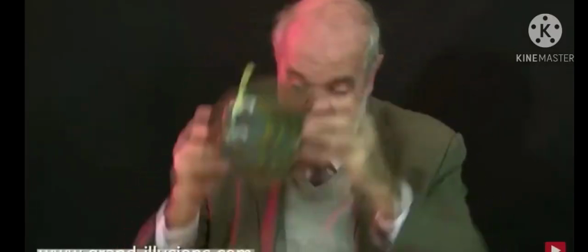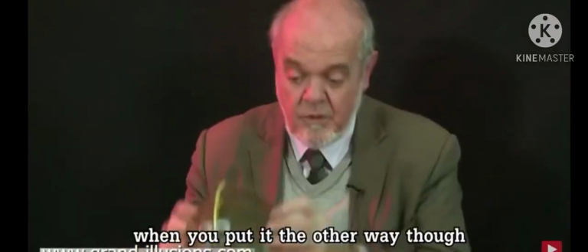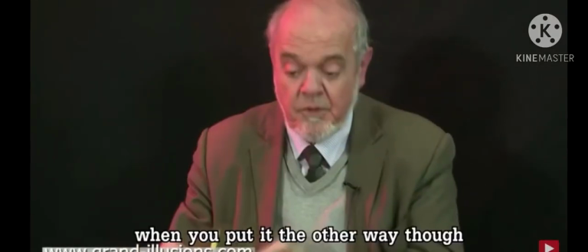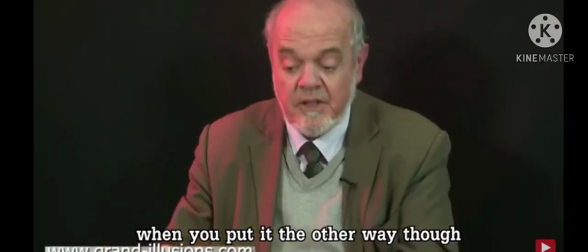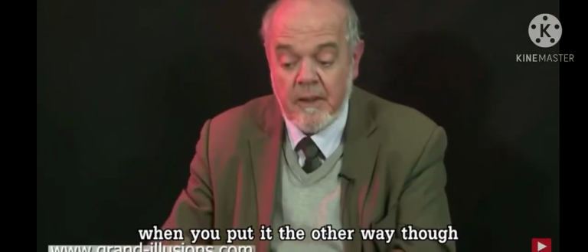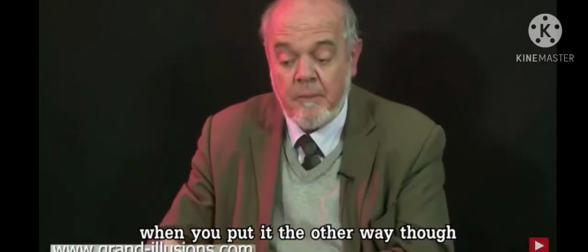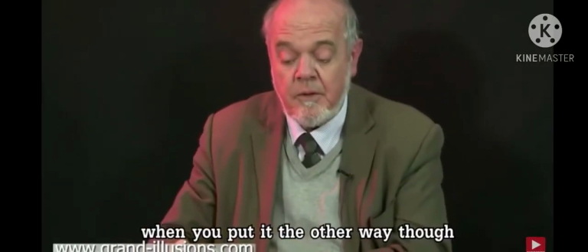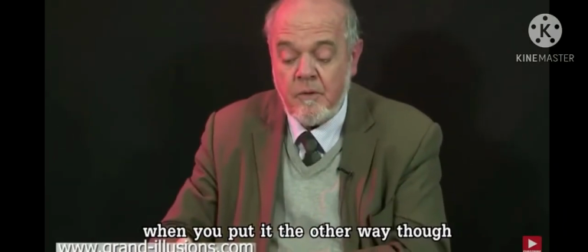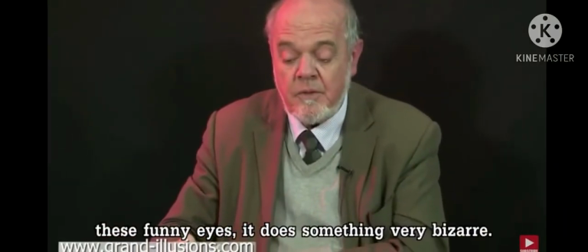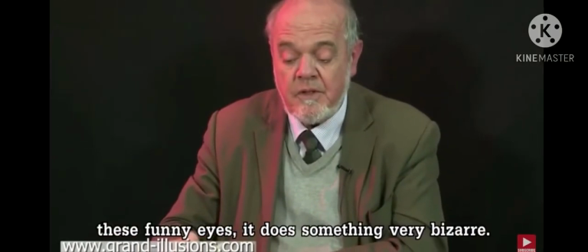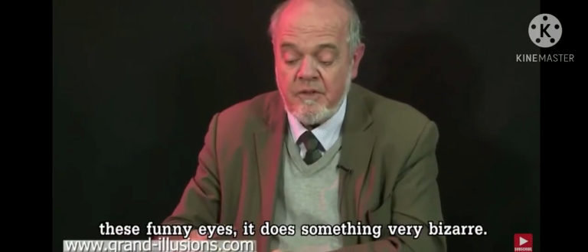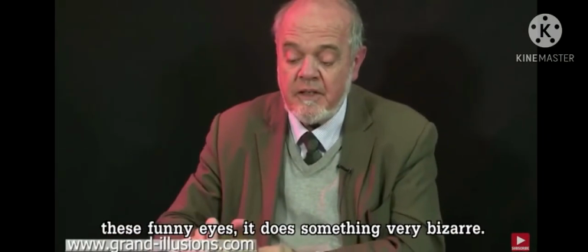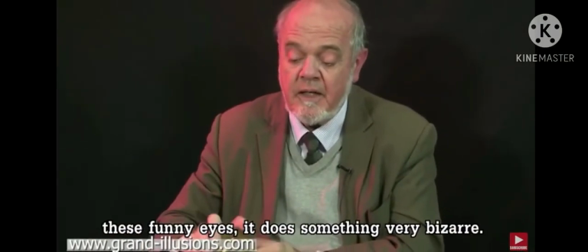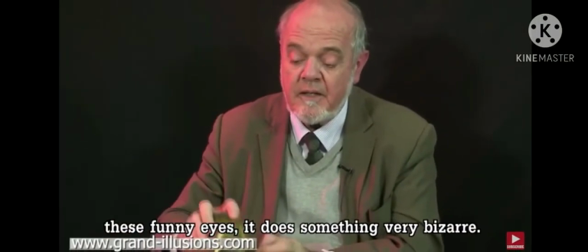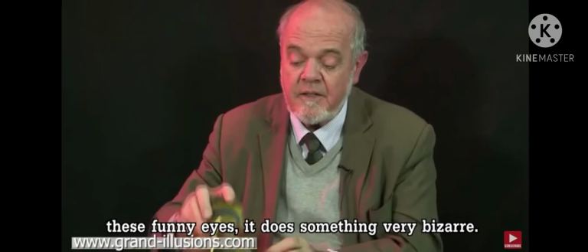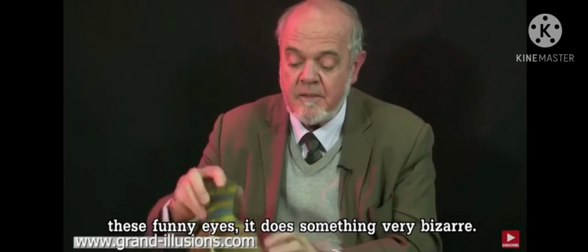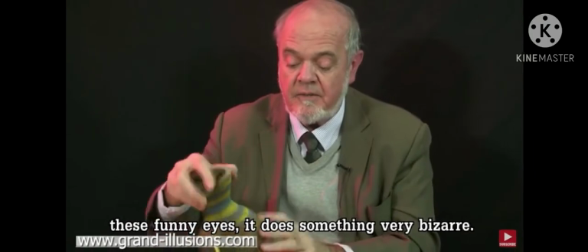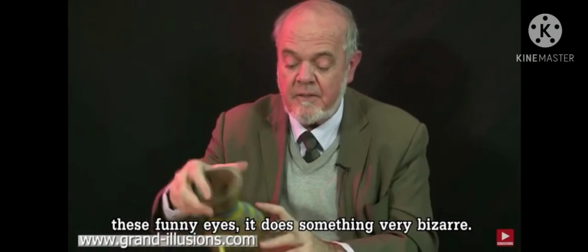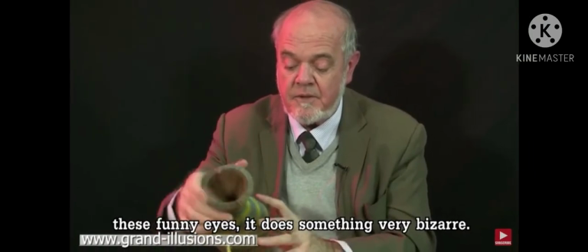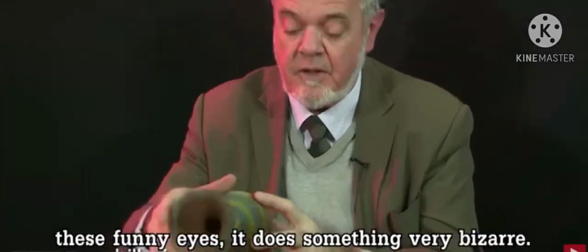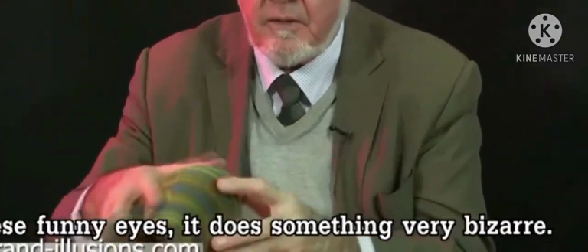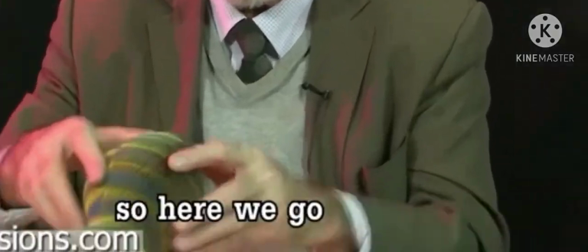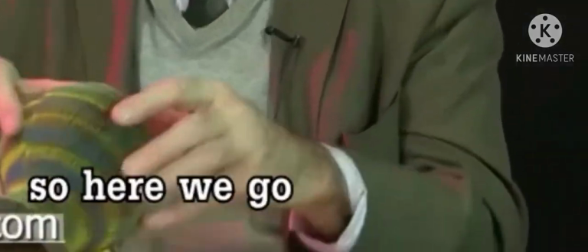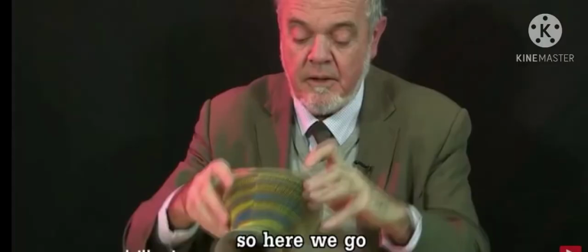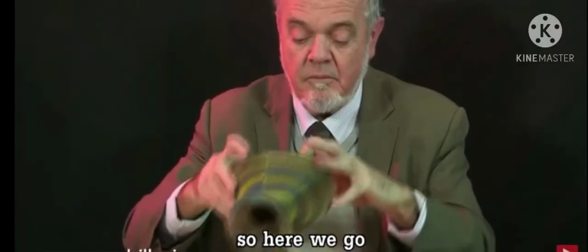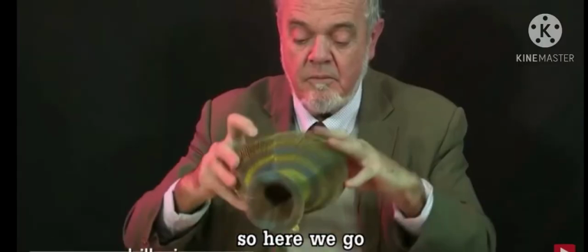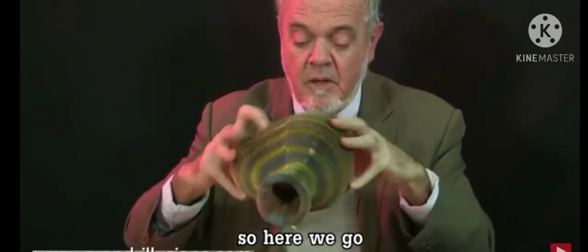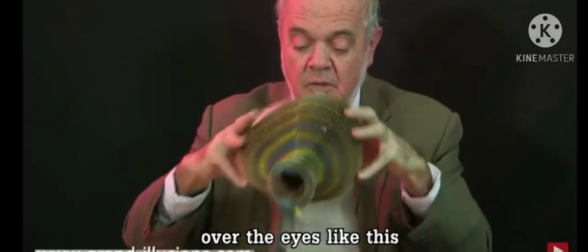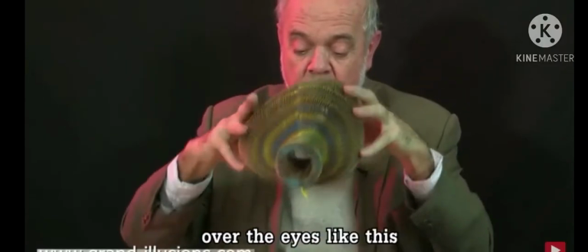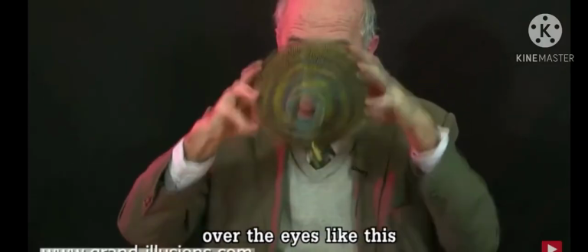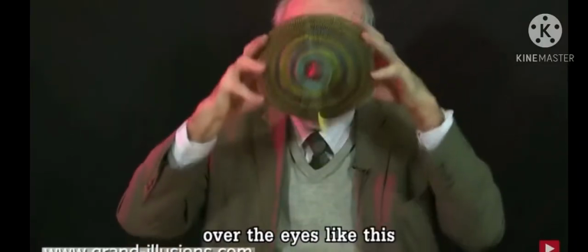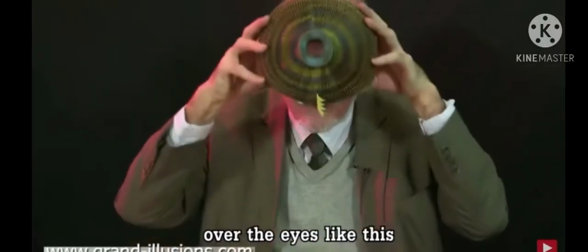When you put it the other way up though, with these funny eyes, it does something very bizarre. So here we go — open your eyes like this.